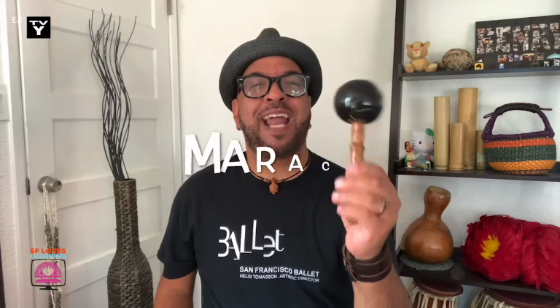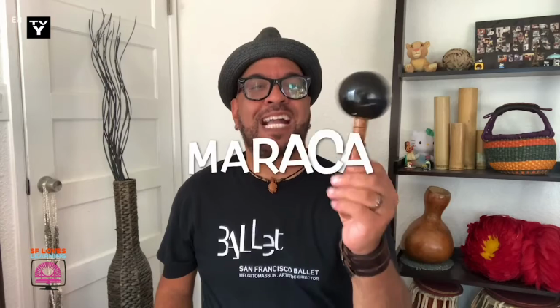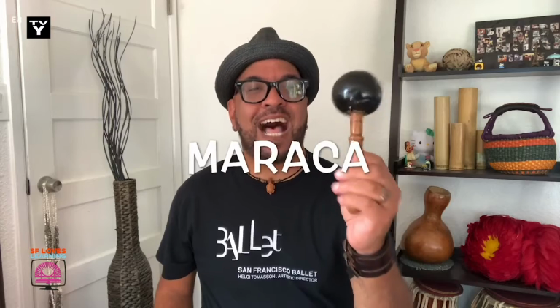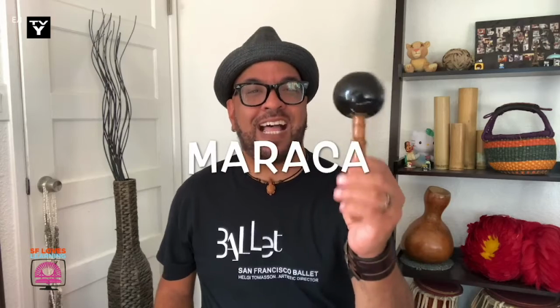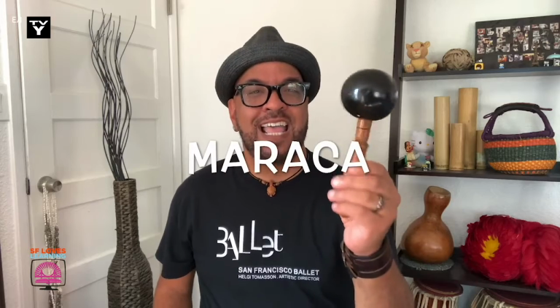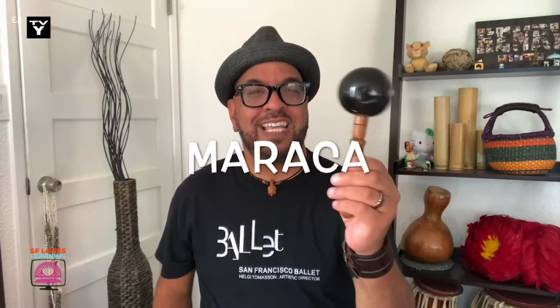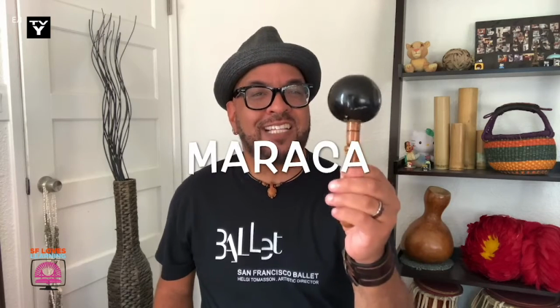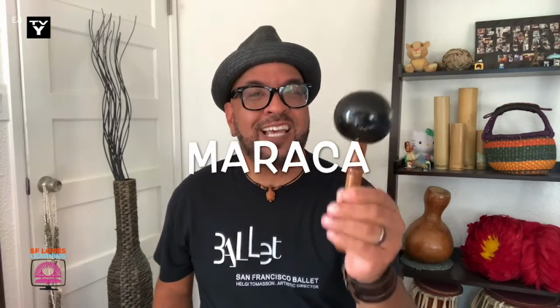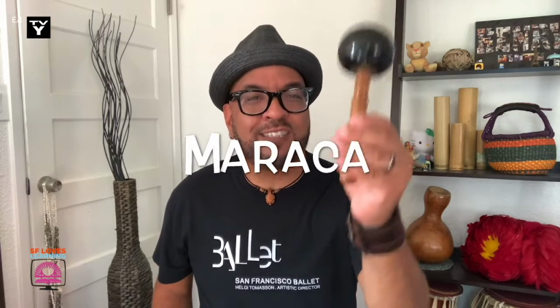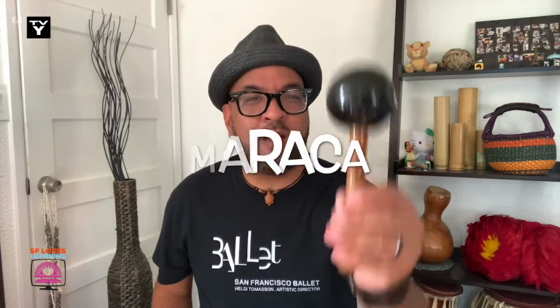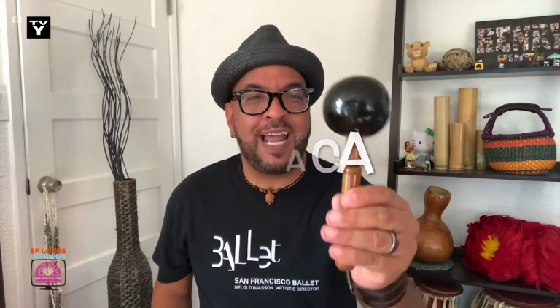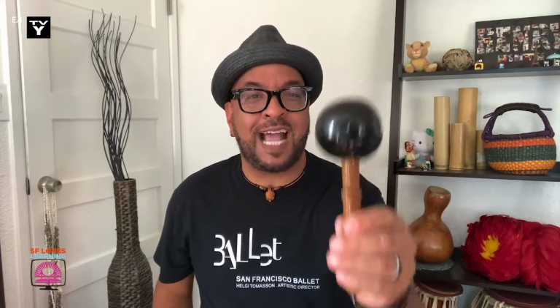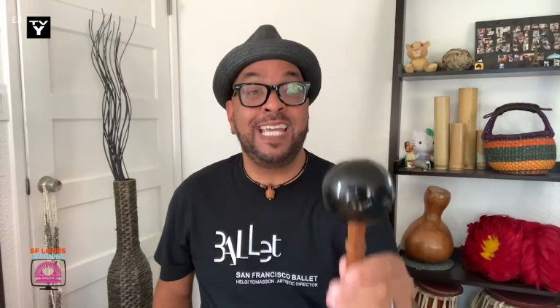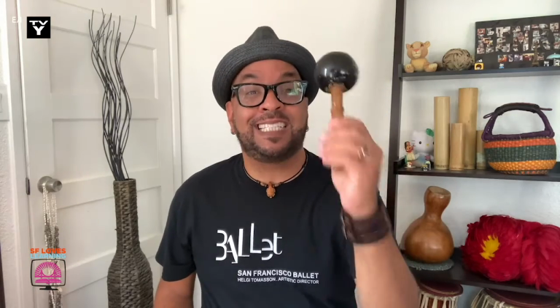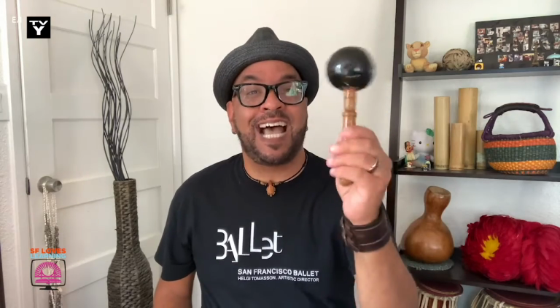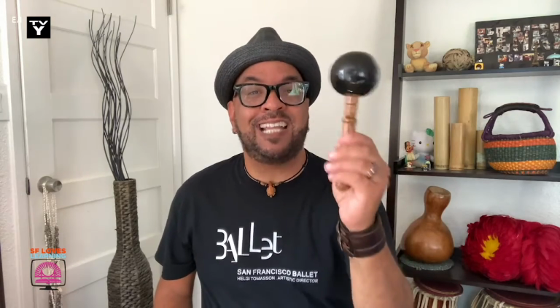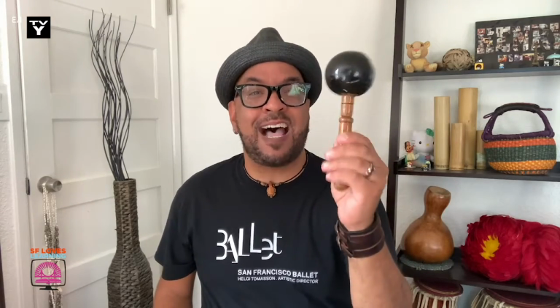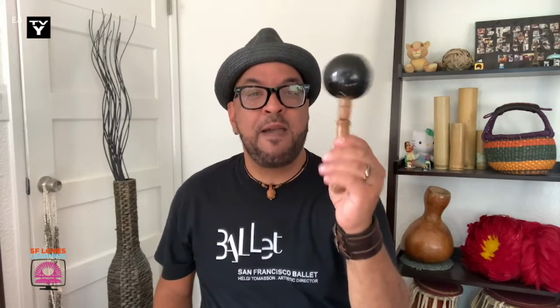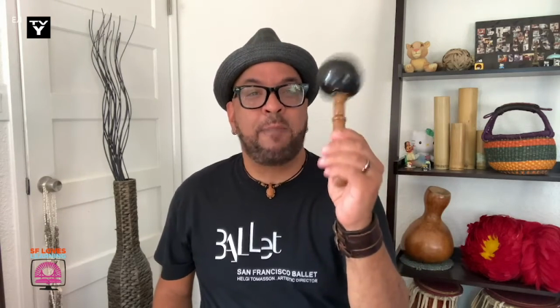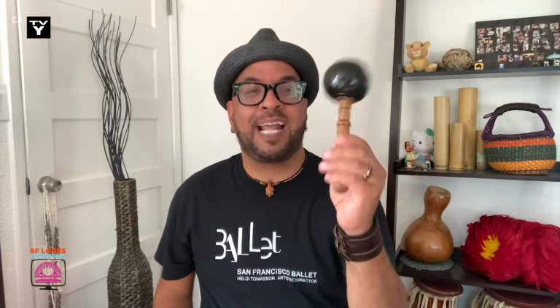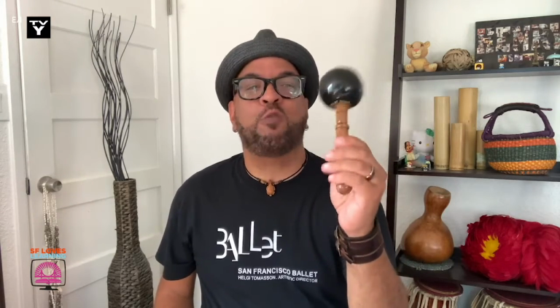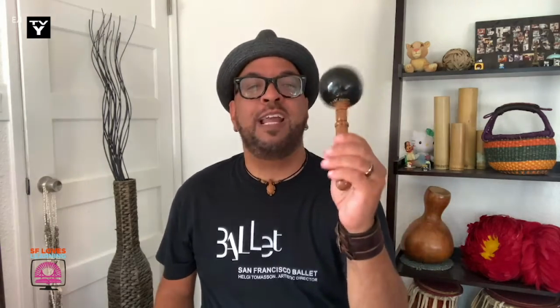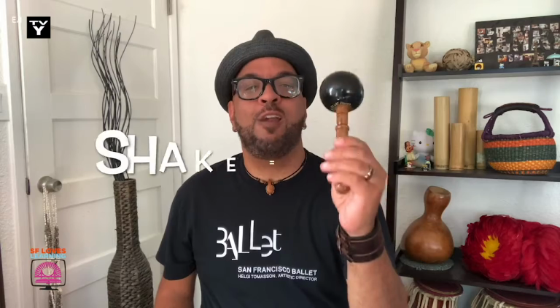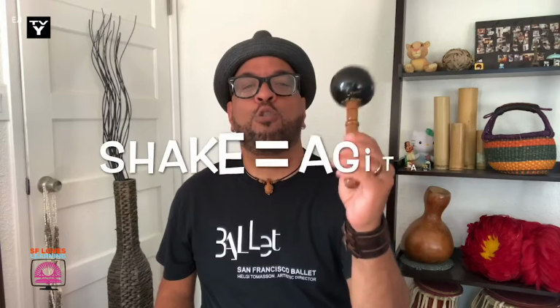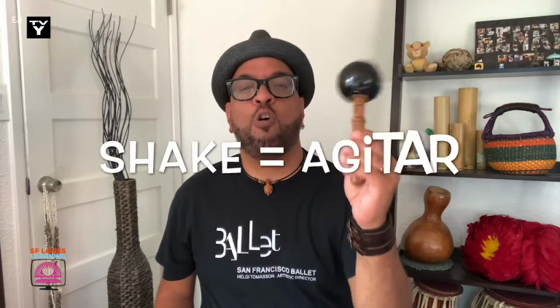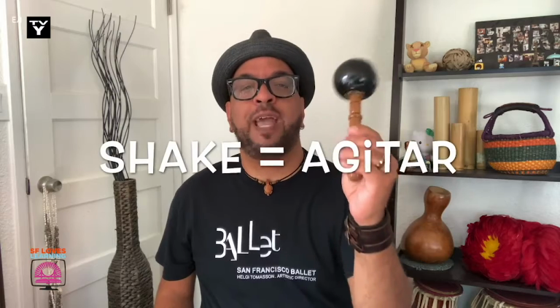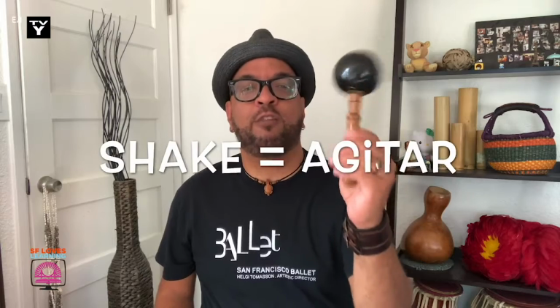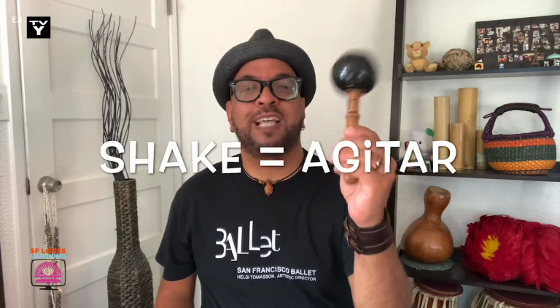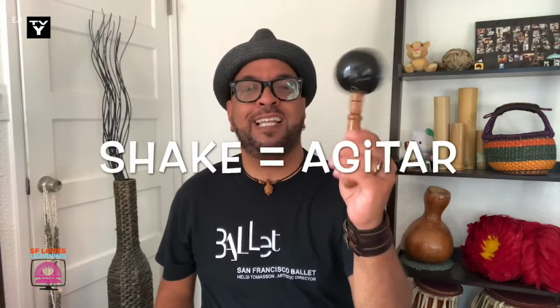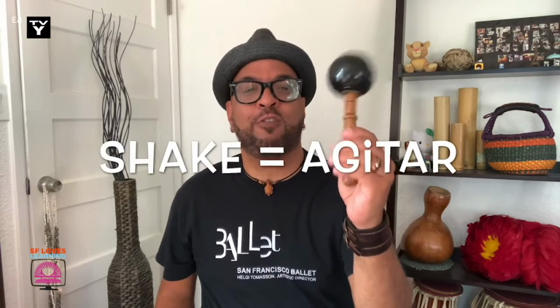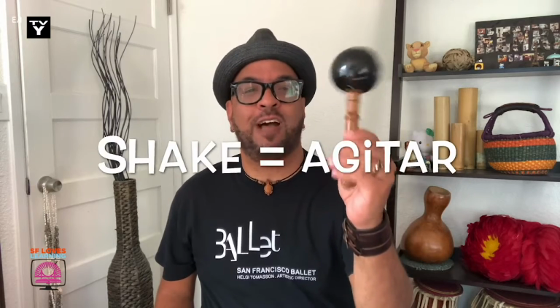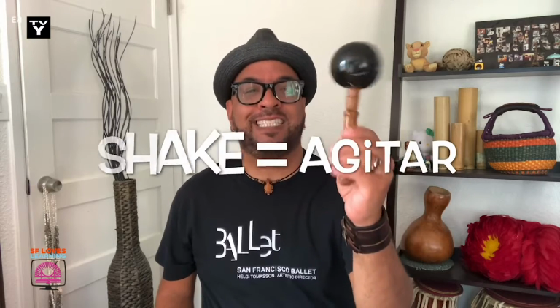Y este es una maraca — se agita para que suenen los objetos adentro, así.